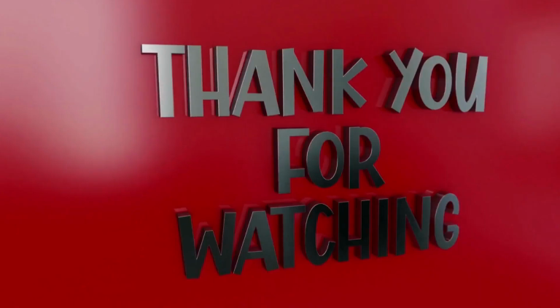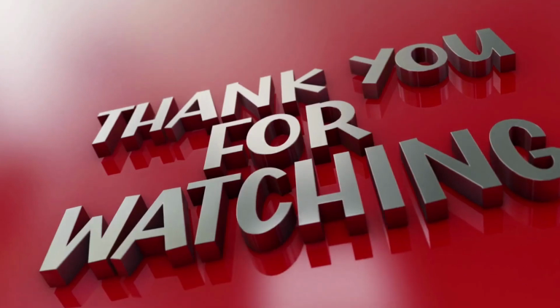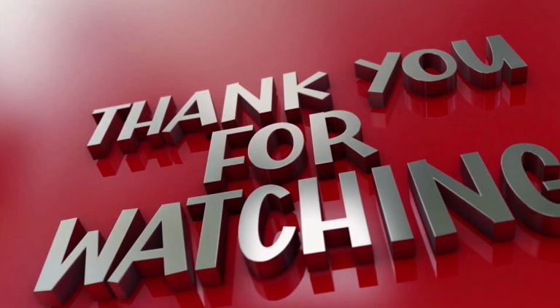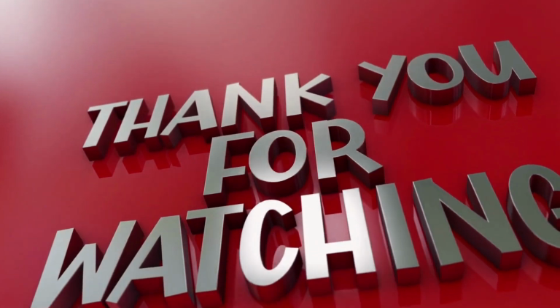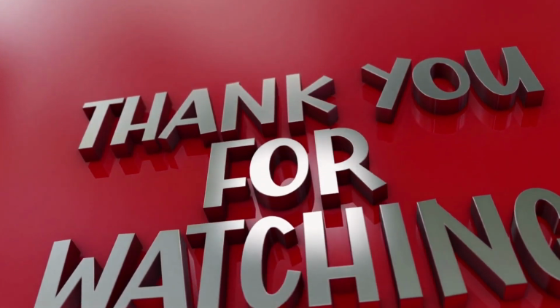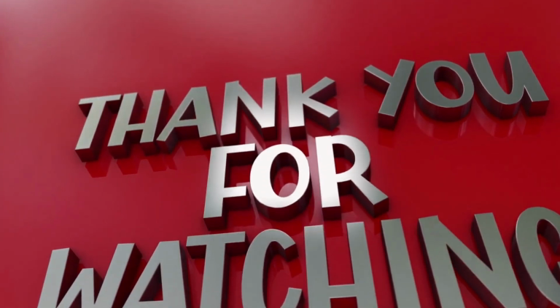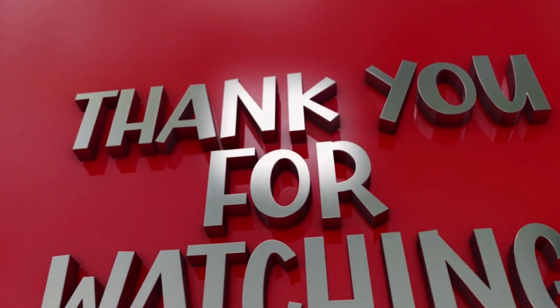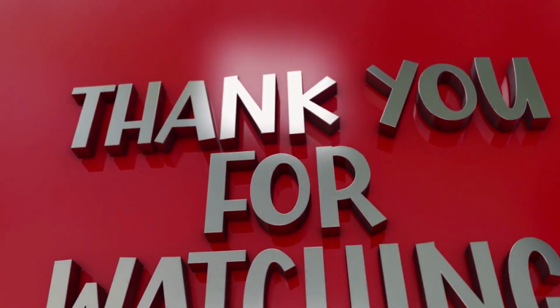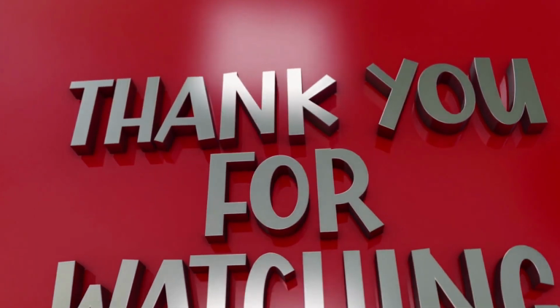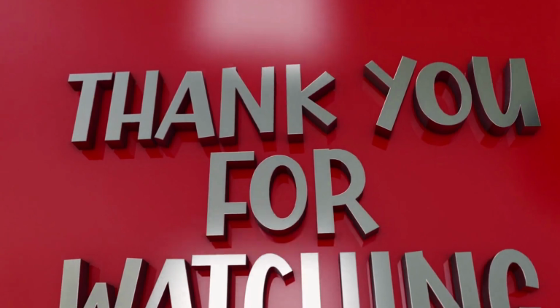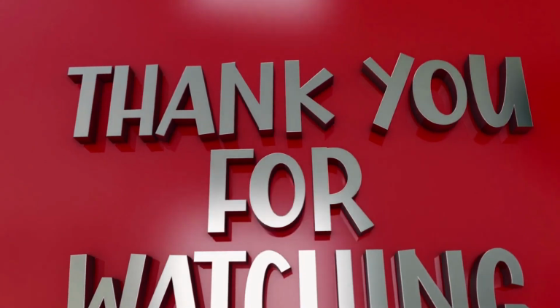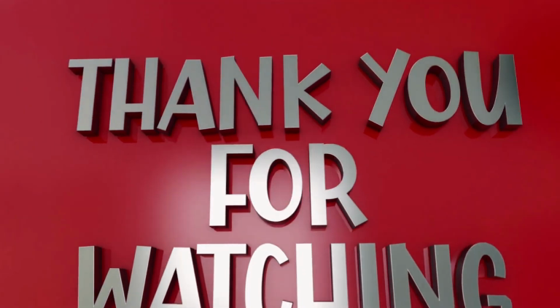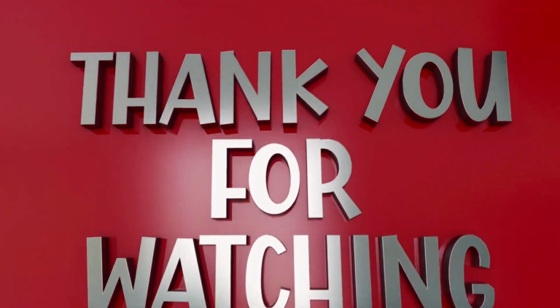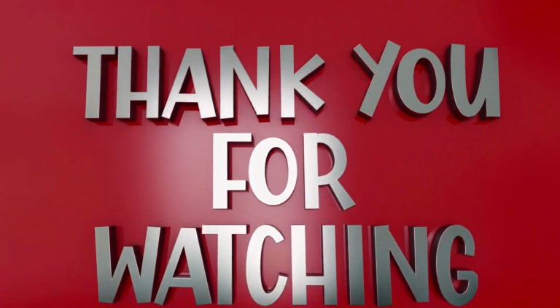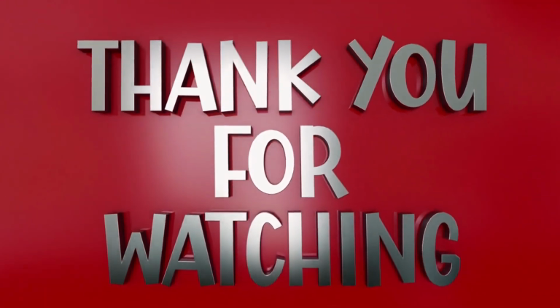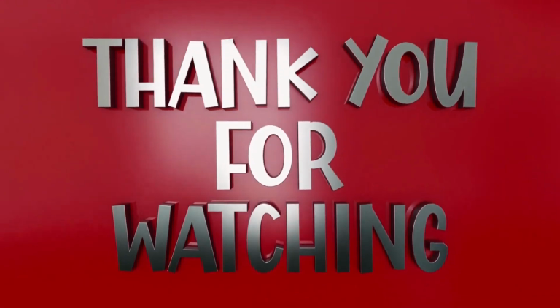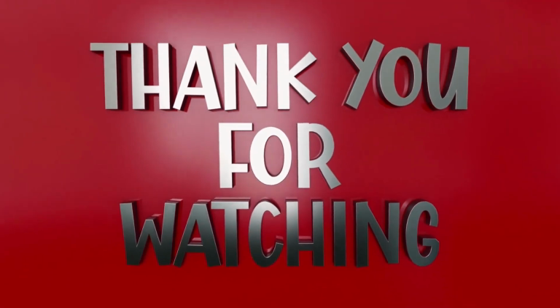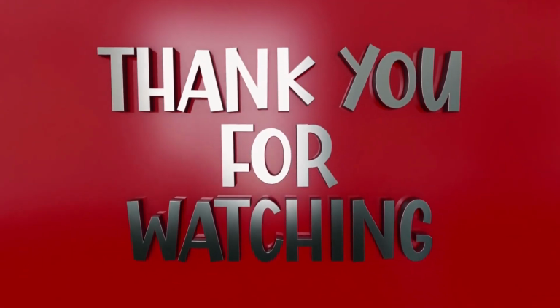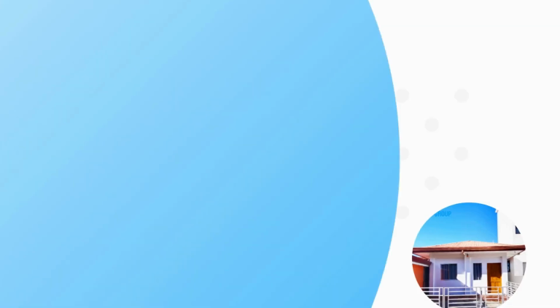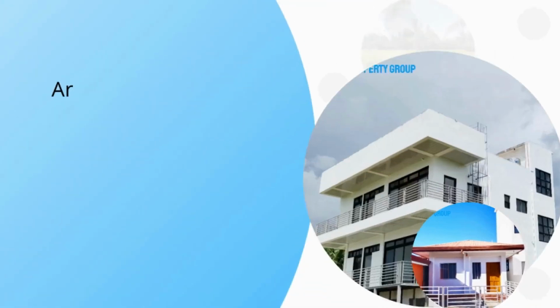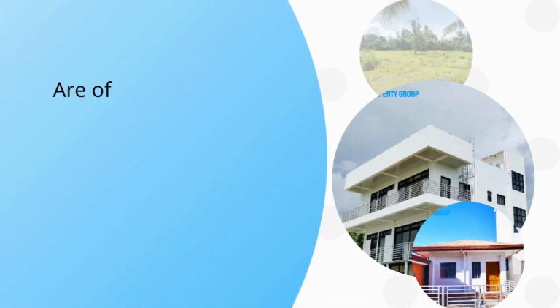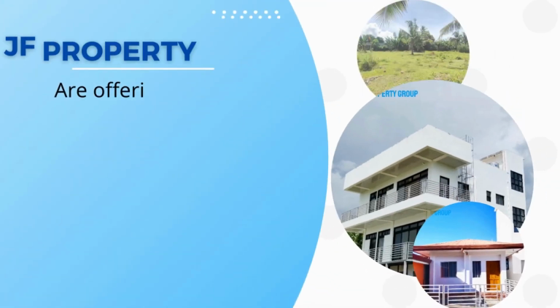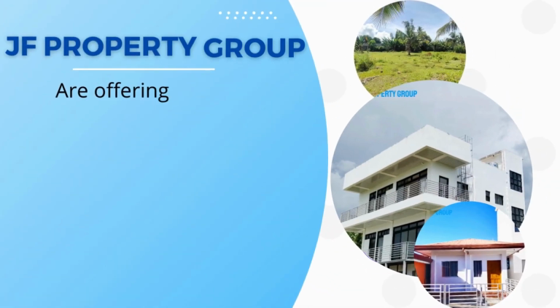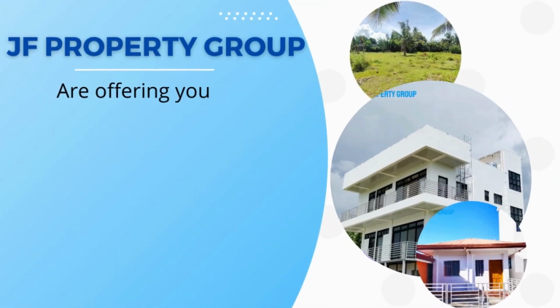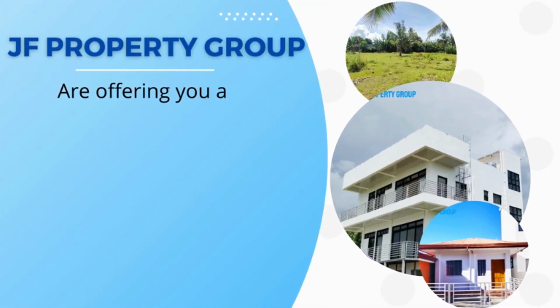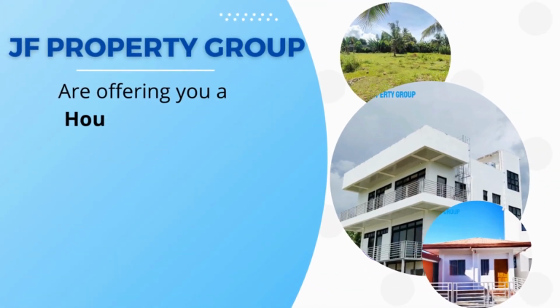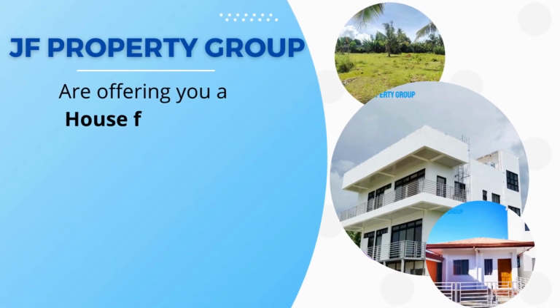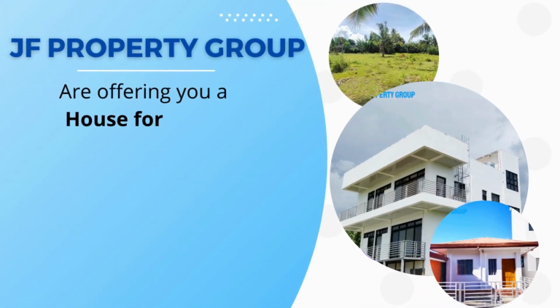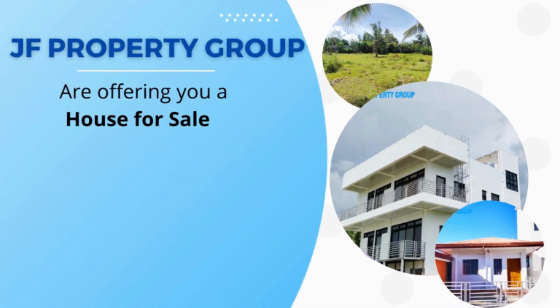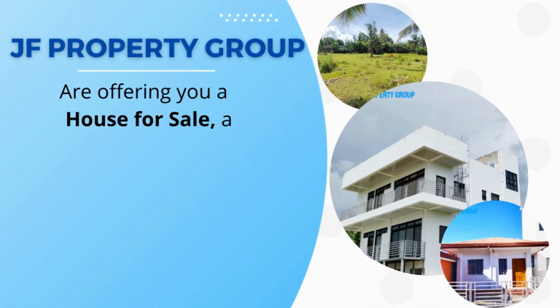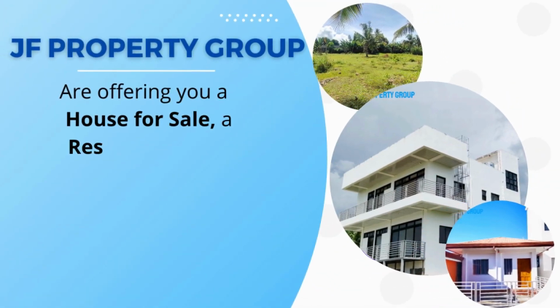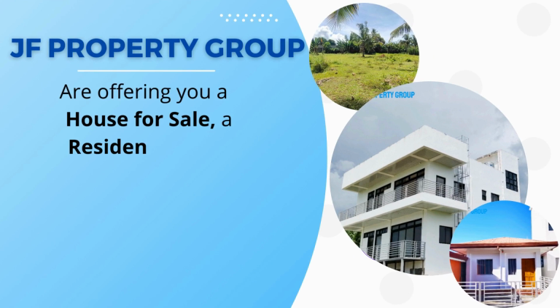Thank you for watching. JF Property Group are offering you a house for sale, residential lots, beach lots, agricultural lots, commercial lots, and apartments for rent, along with various property and construction services. Visit www.jvpropertygroup.com for more information. Don't forget to subscribe and click the notification bell for more interesting videos.